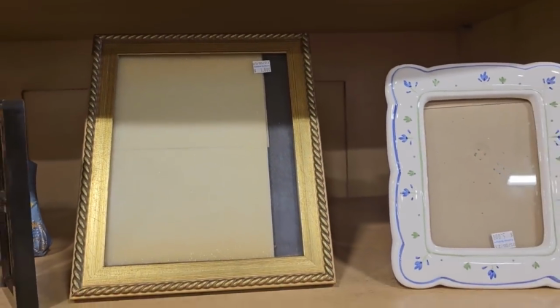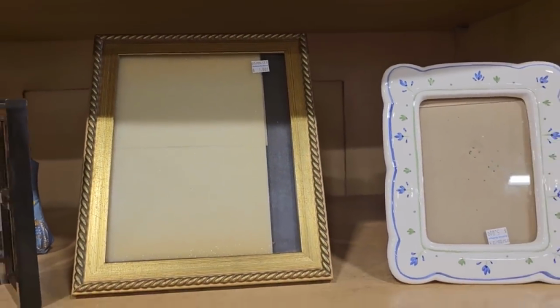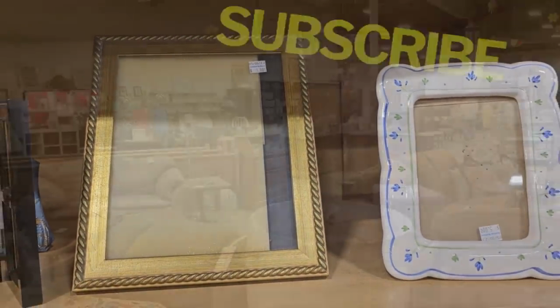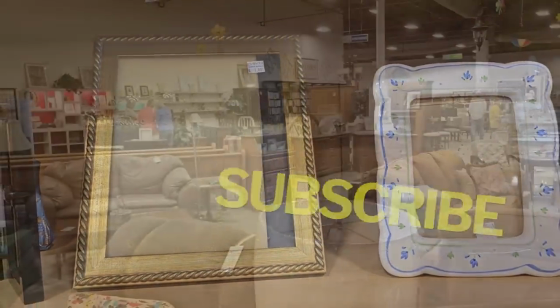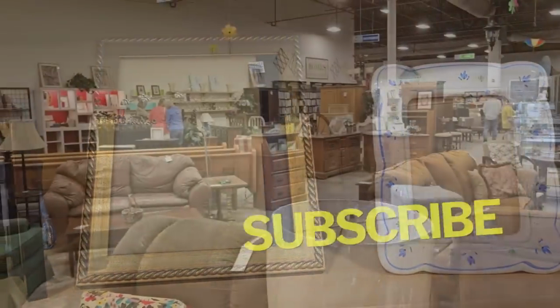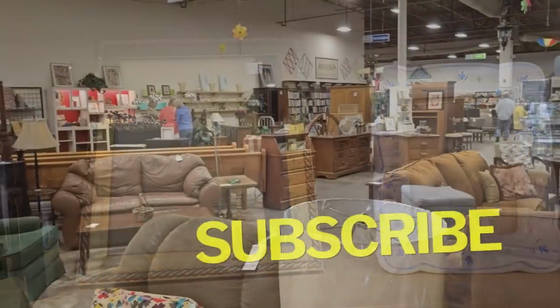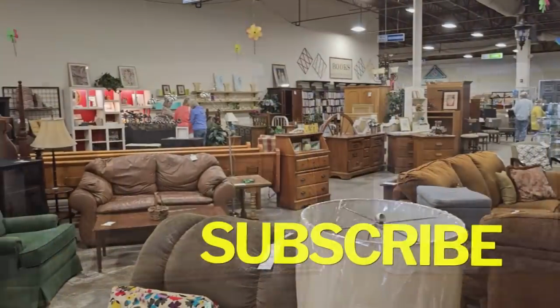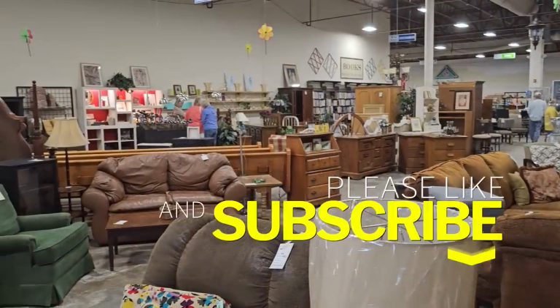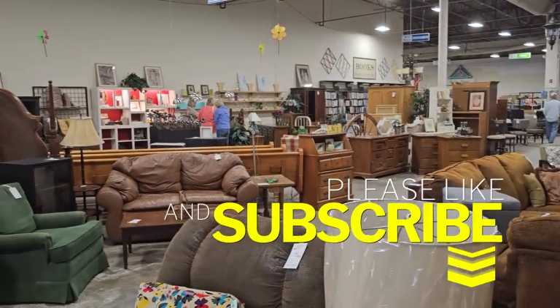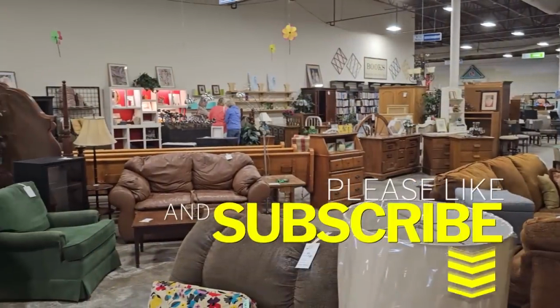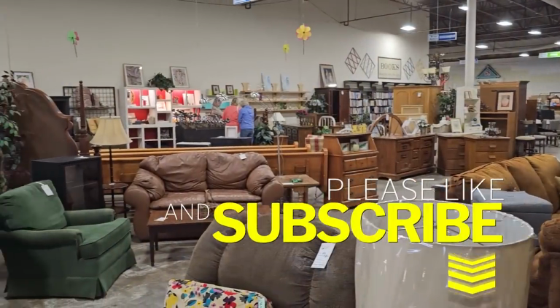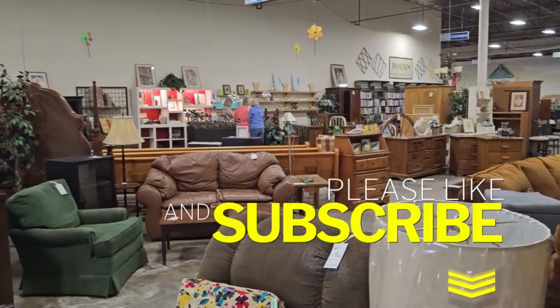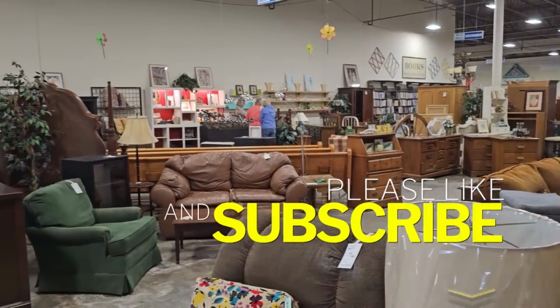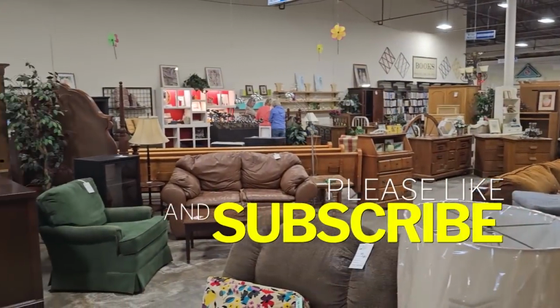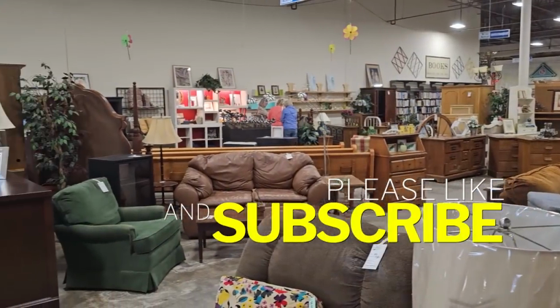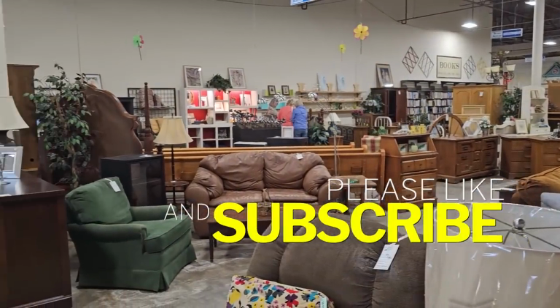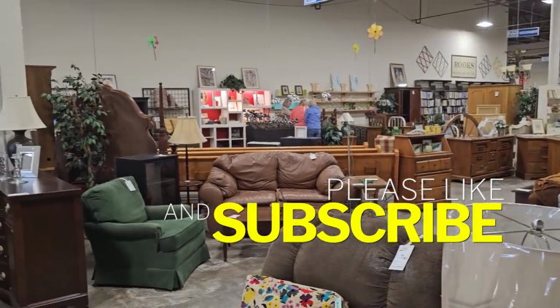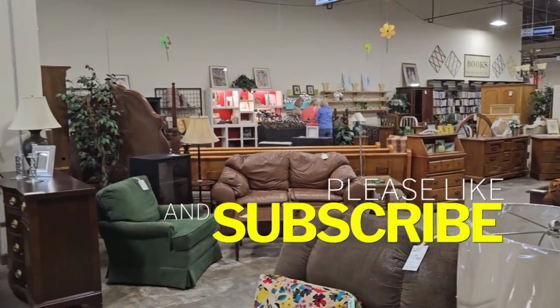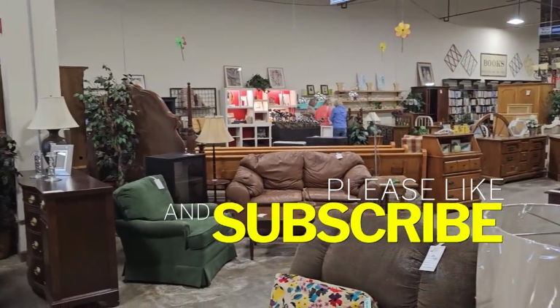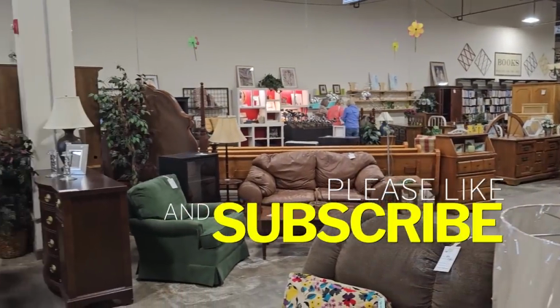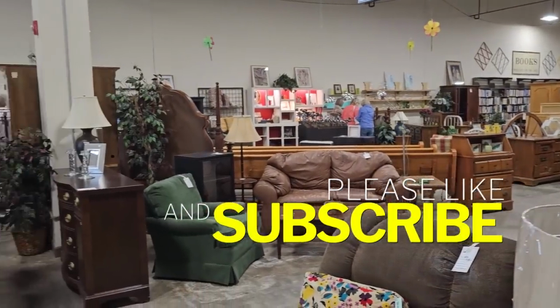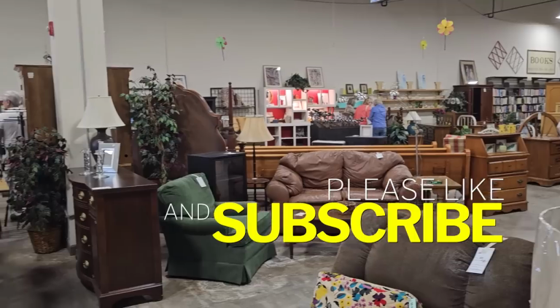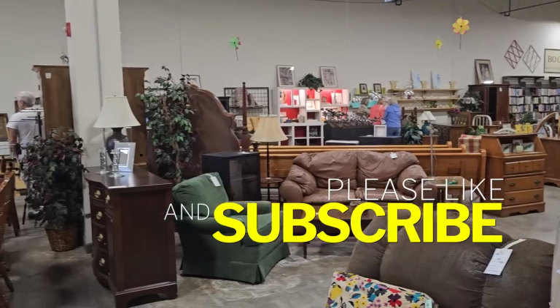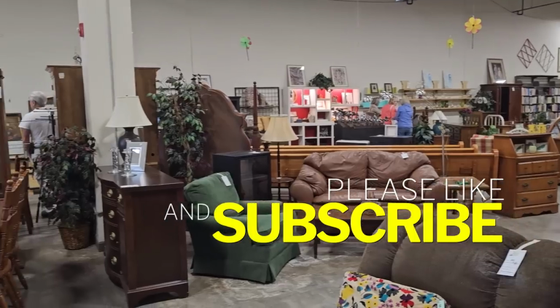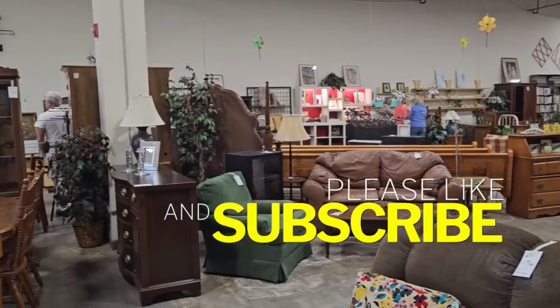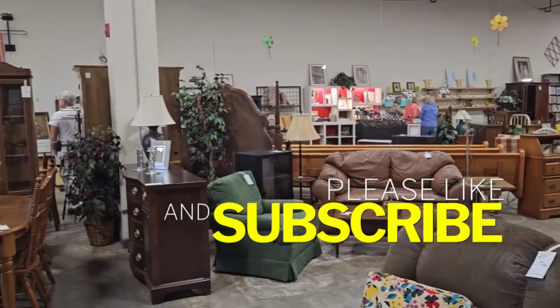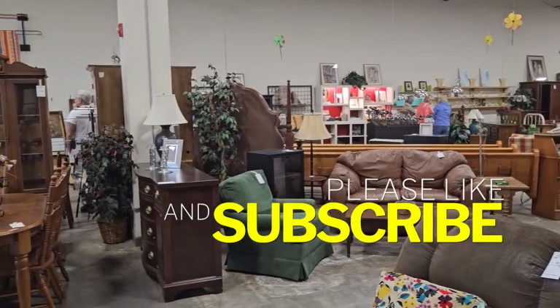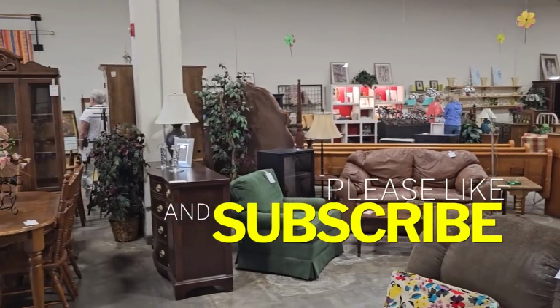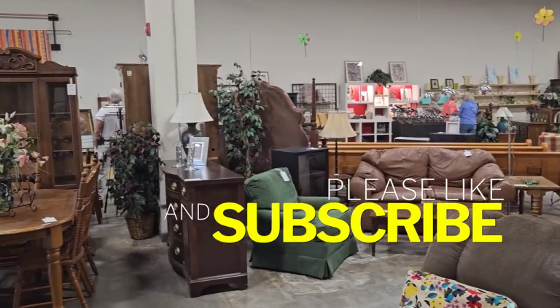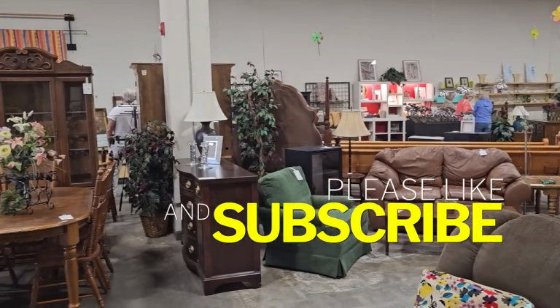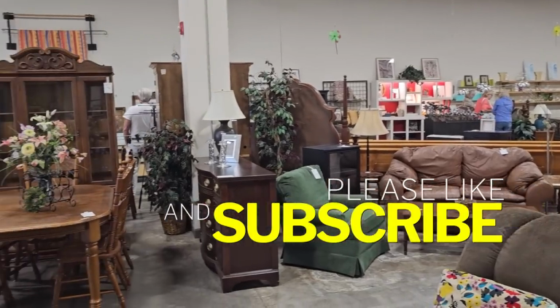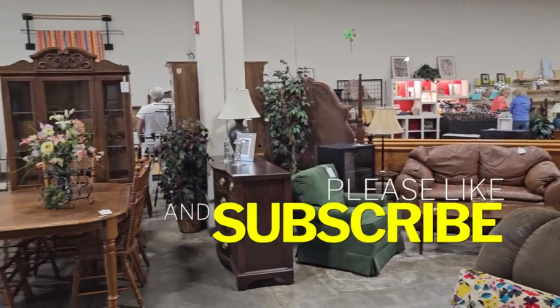I hope y'all are having fun going with me through these ReStores. Please like and subscribe so our channel can keep growing.